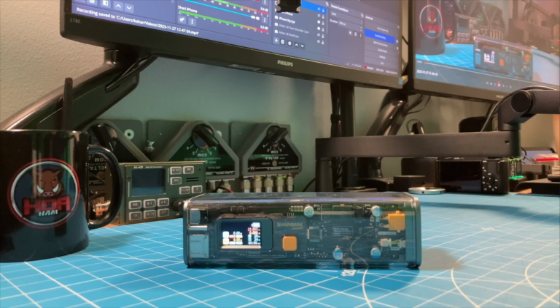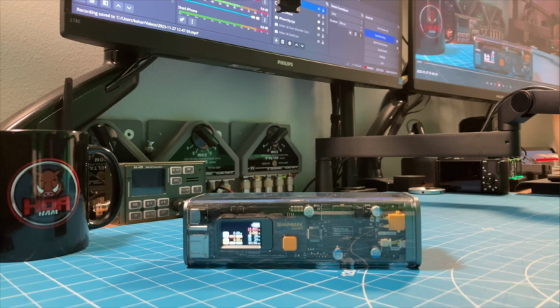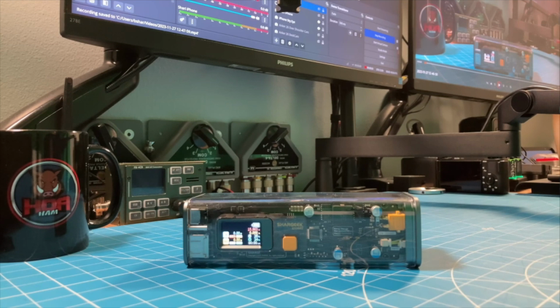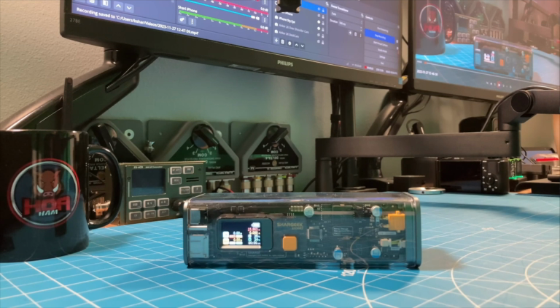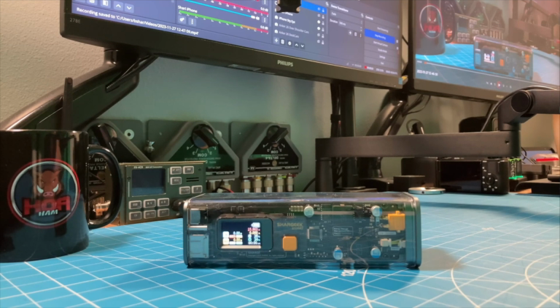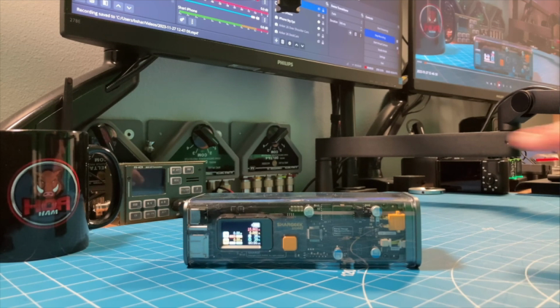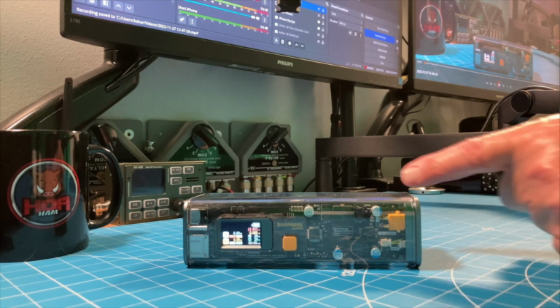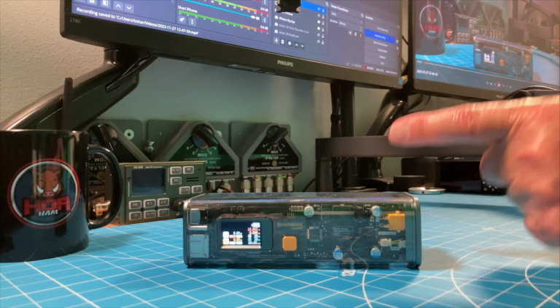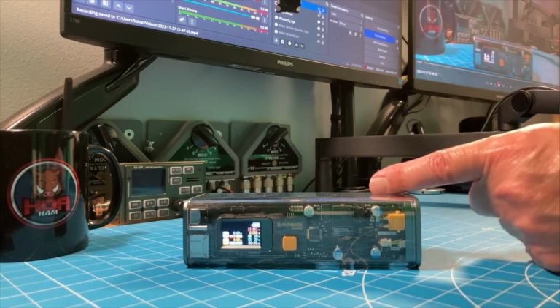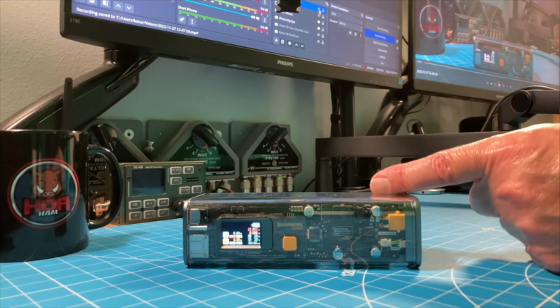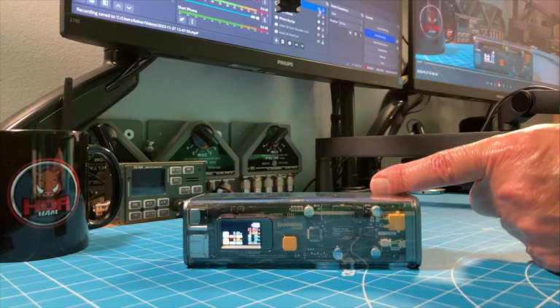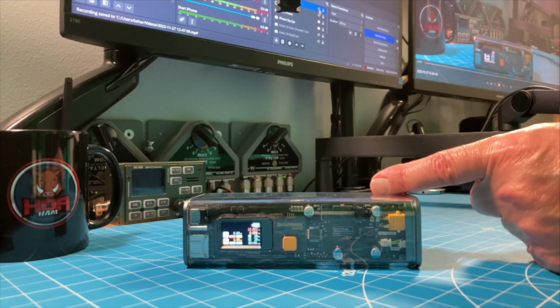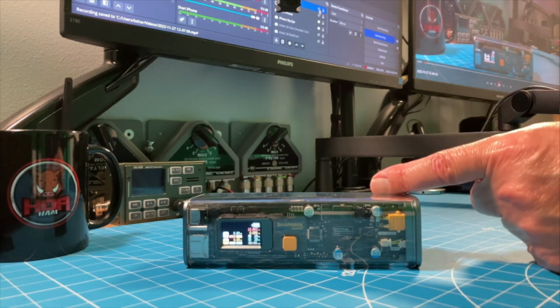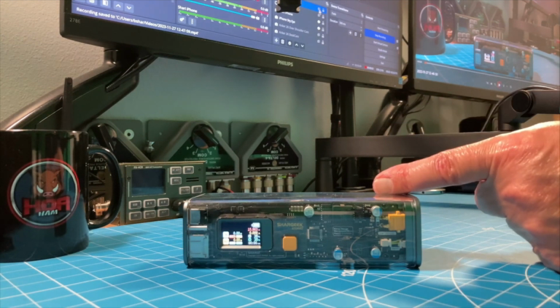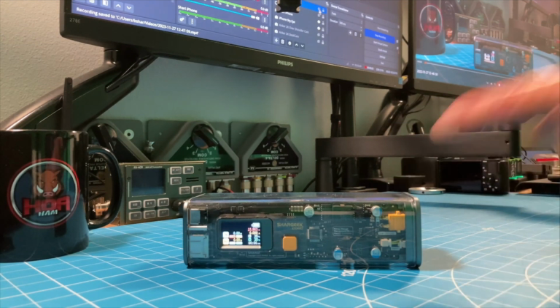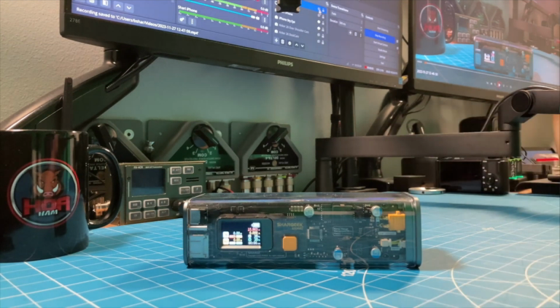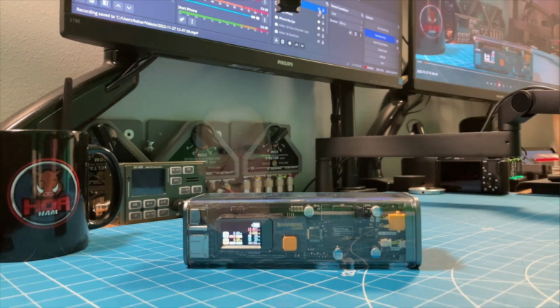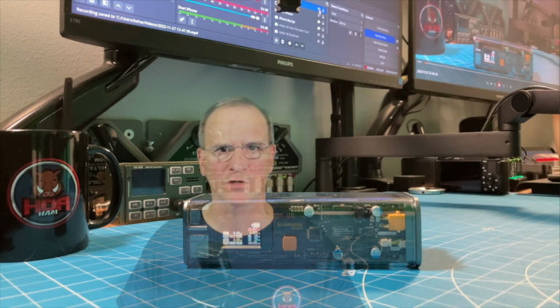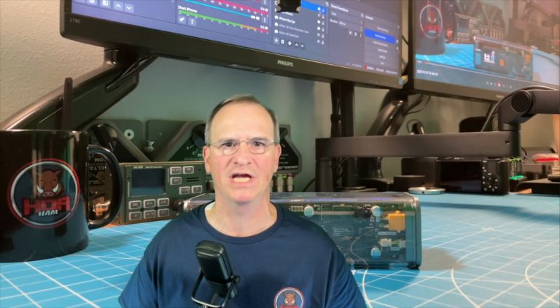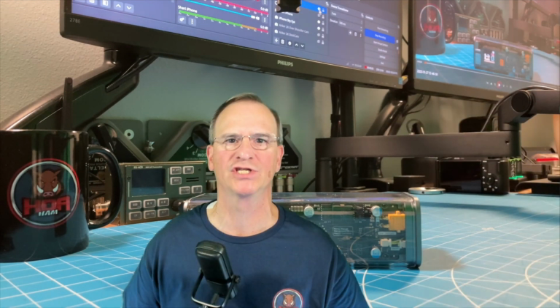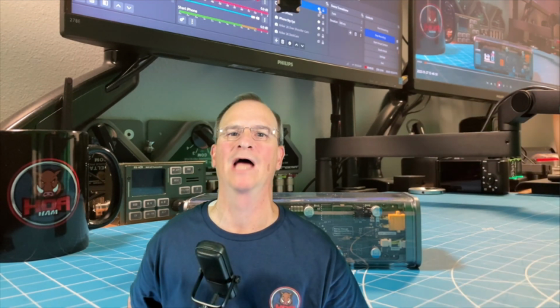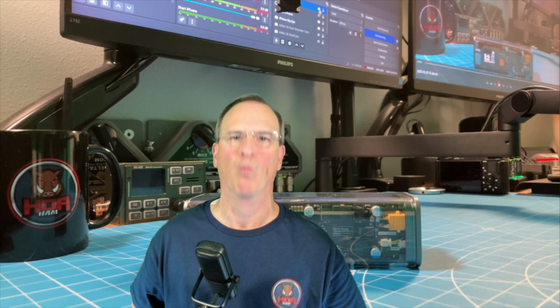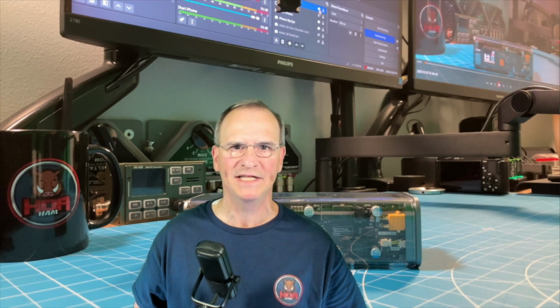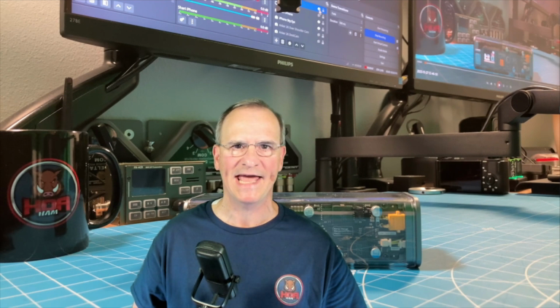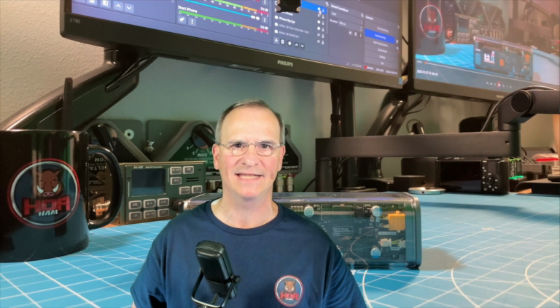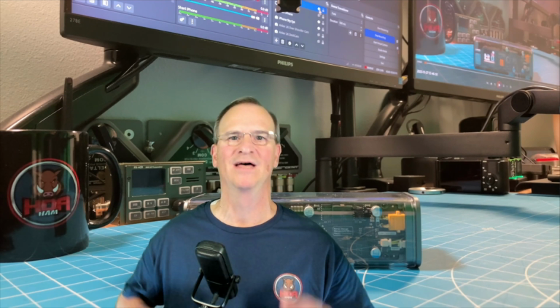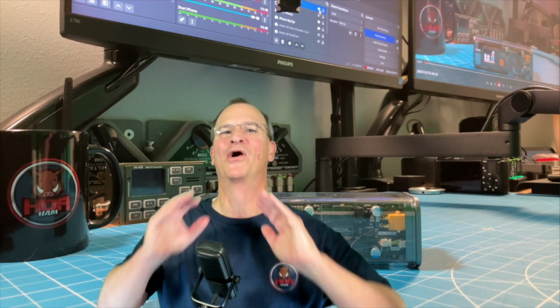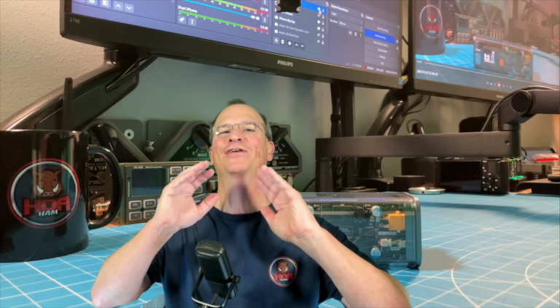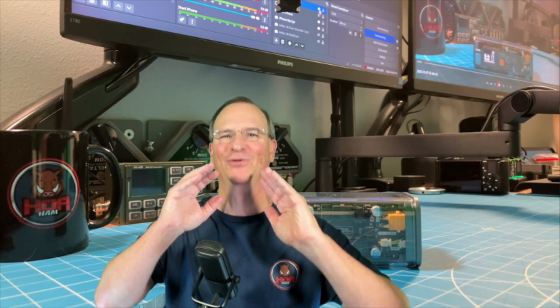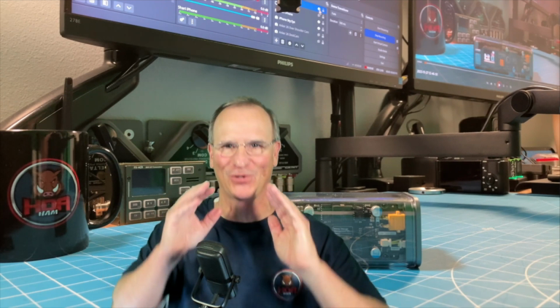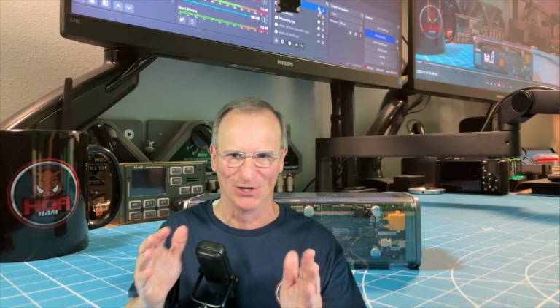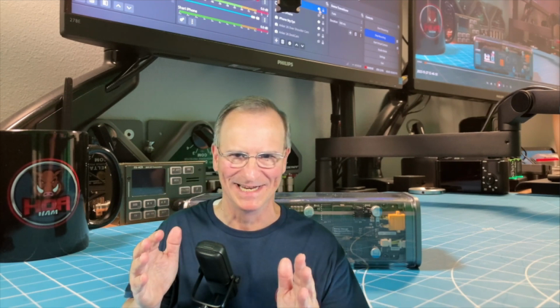Today we're going to talk about the SharGeek Storm 2. This is the power station I wanted to hate but couldn't.